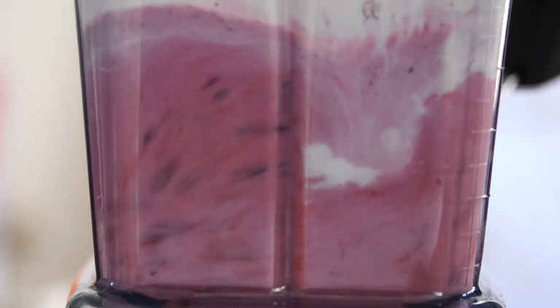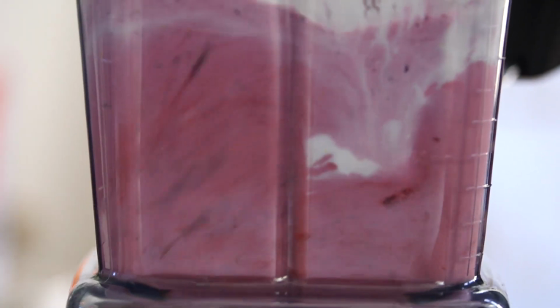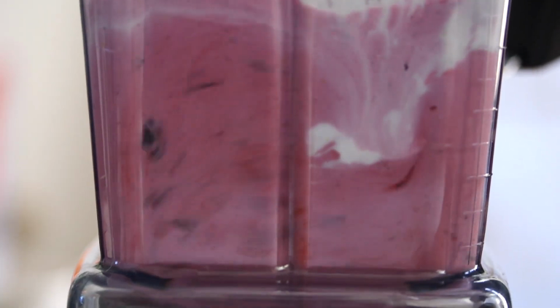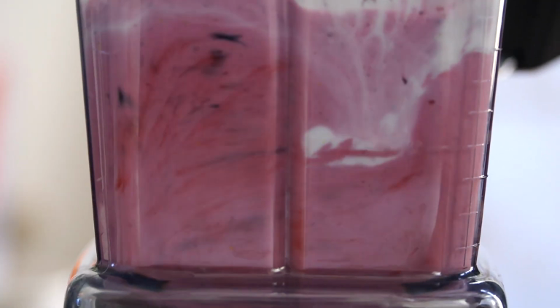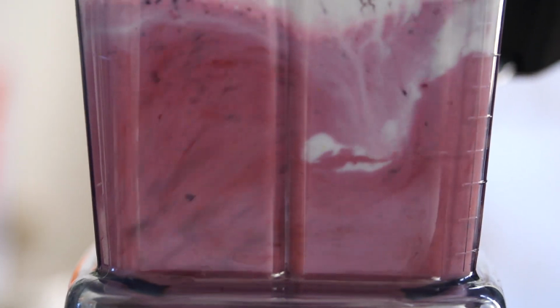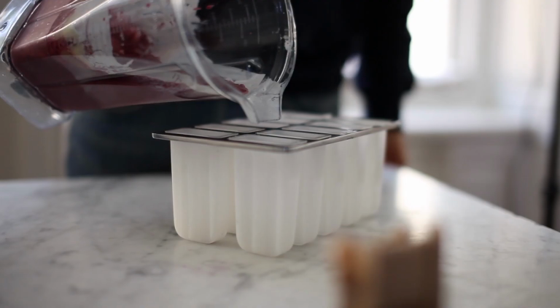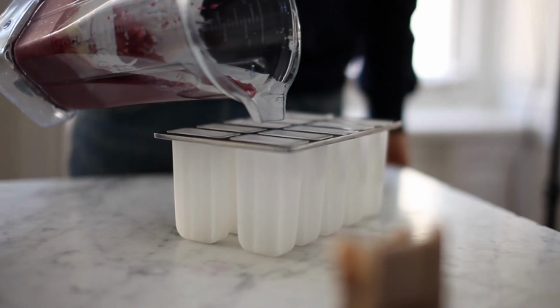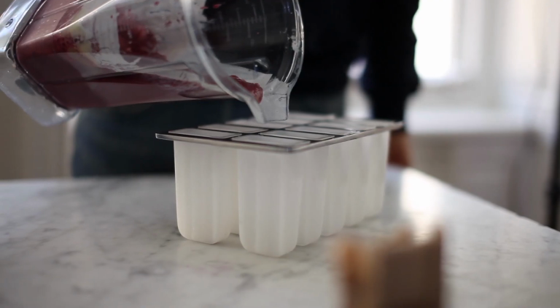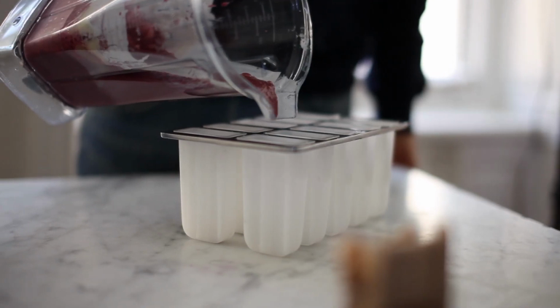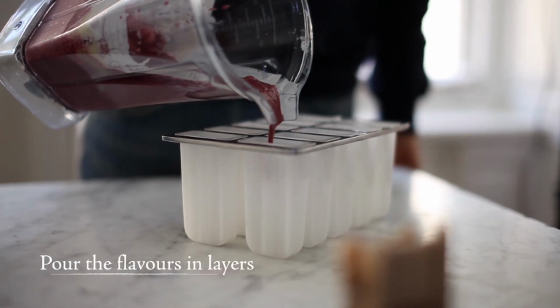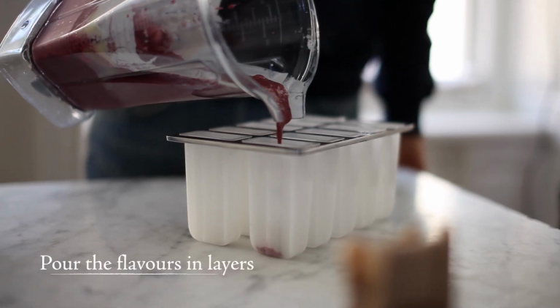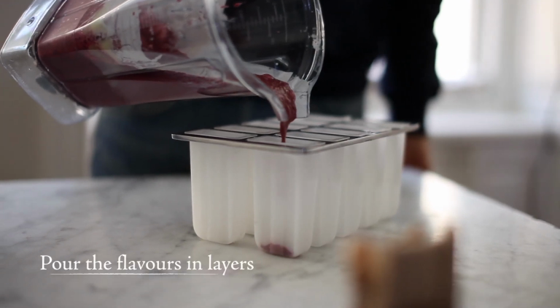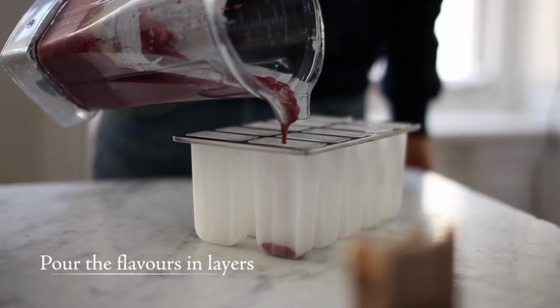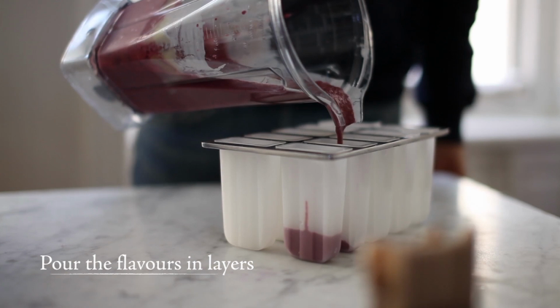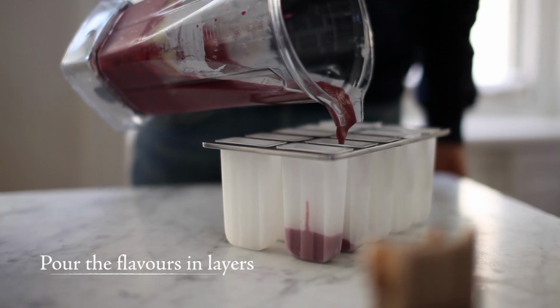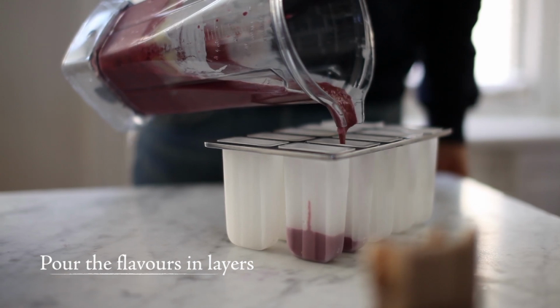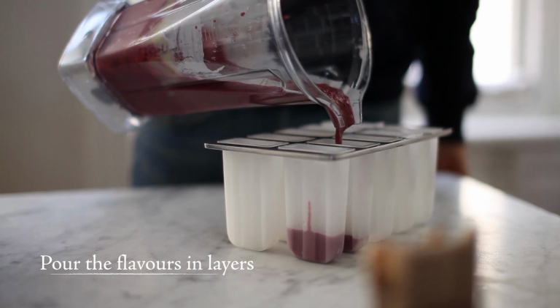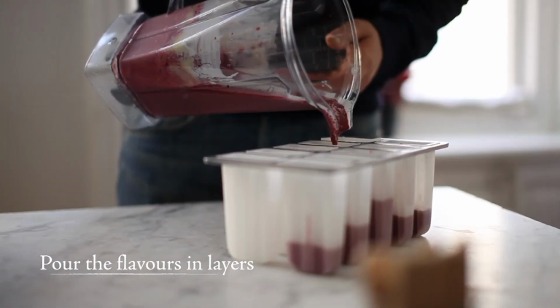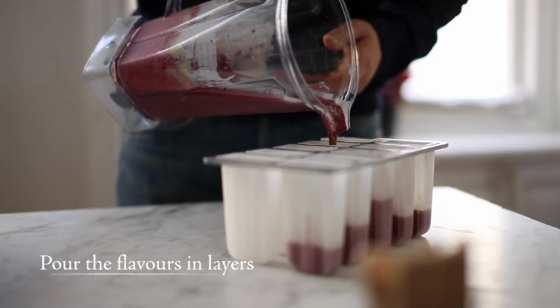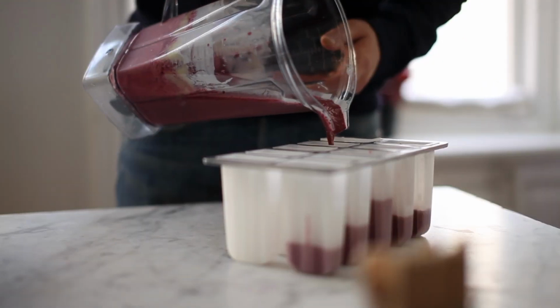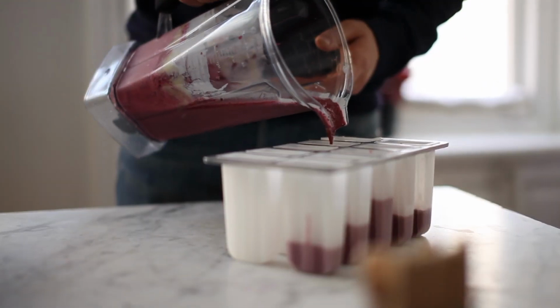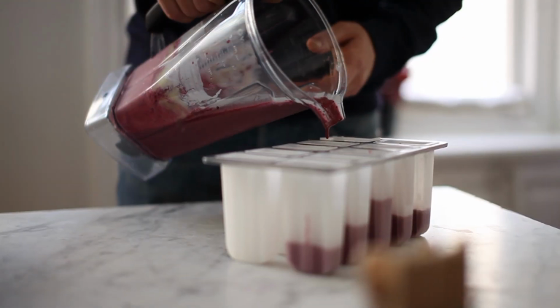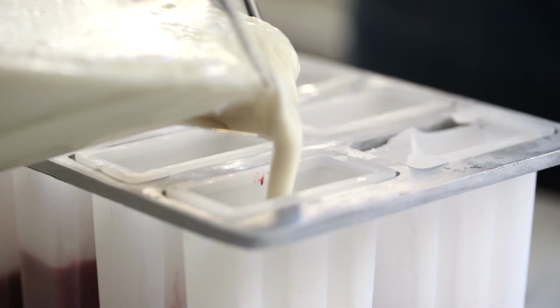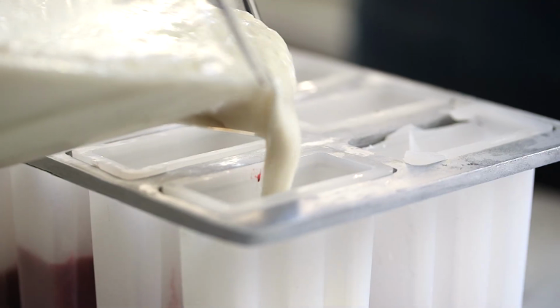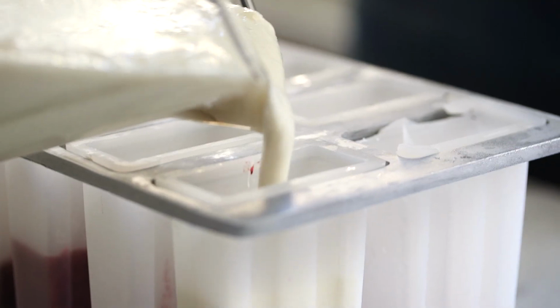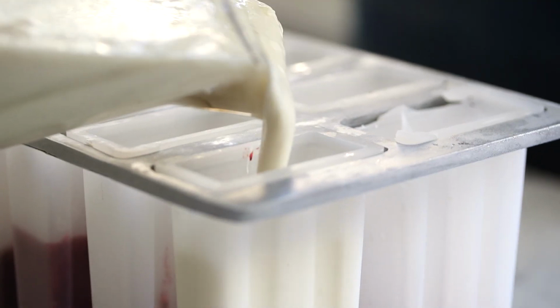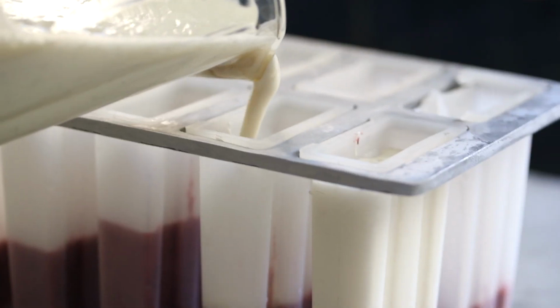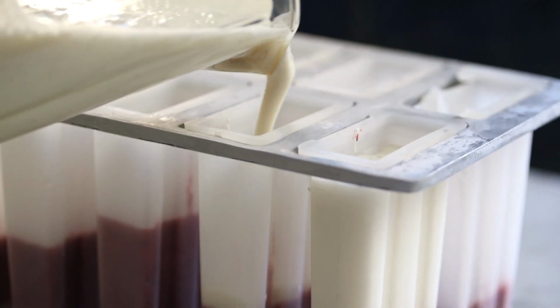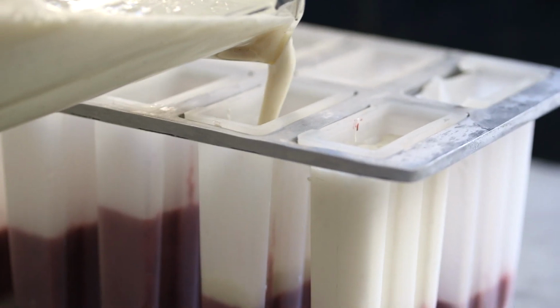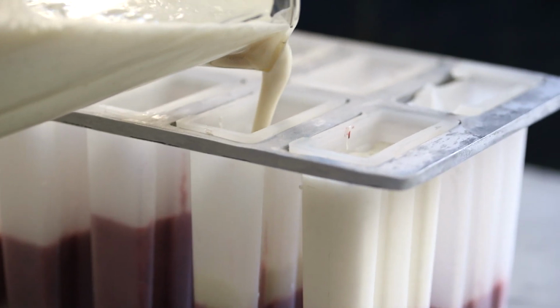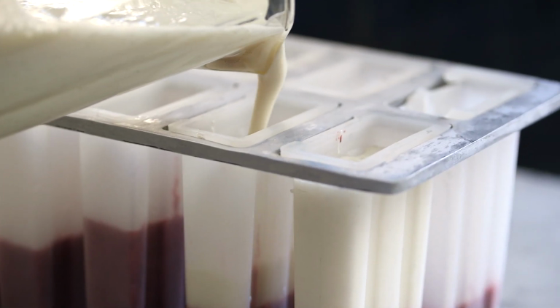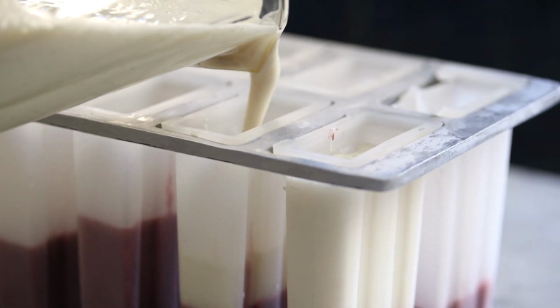The simplest way is to stick to one flavor. But it's more fun to layer two or three different flavors in the popsicle molds.